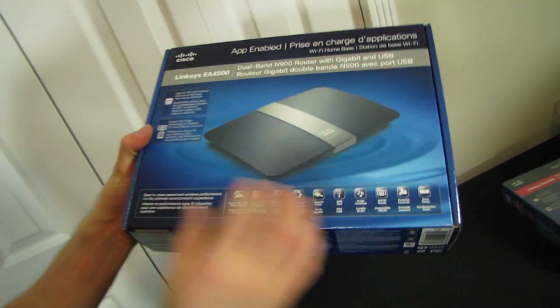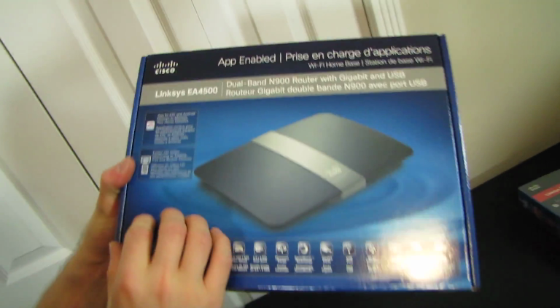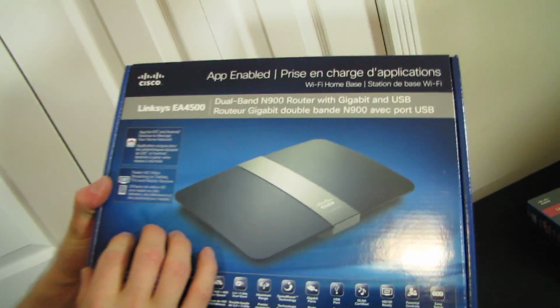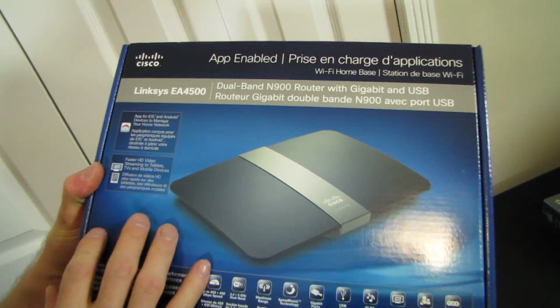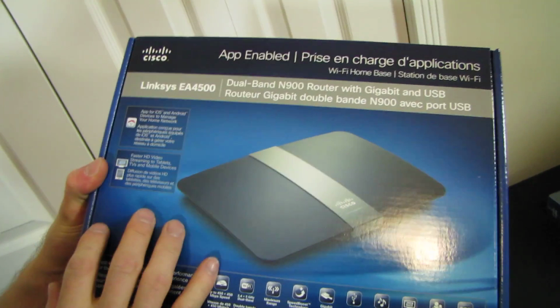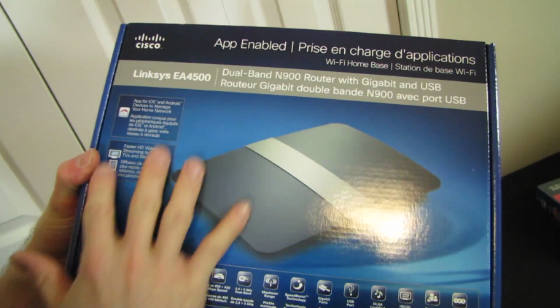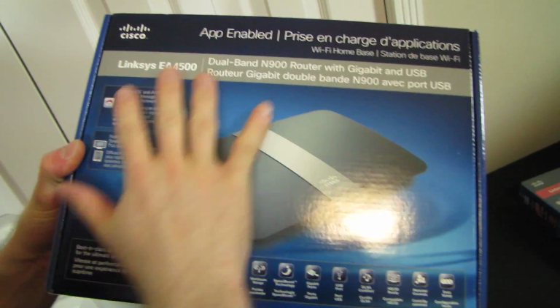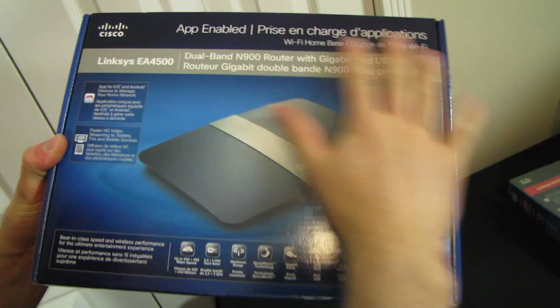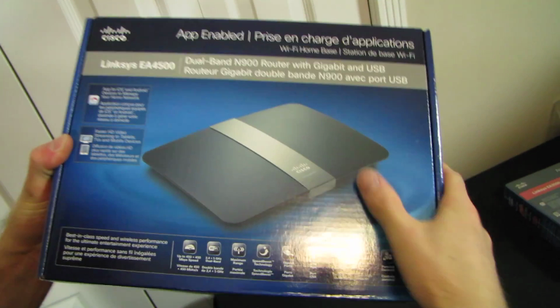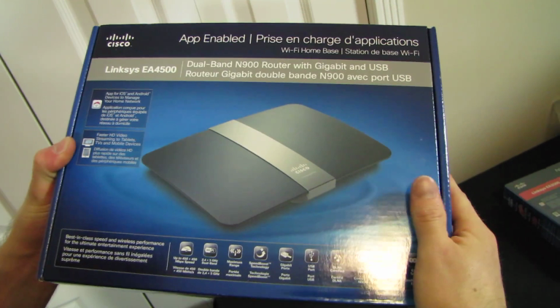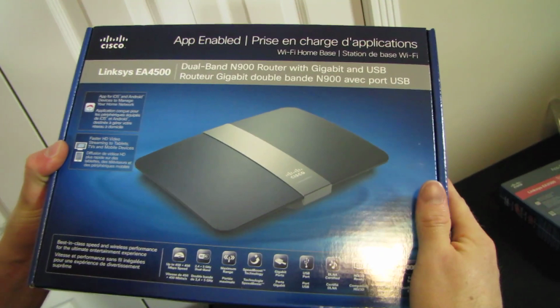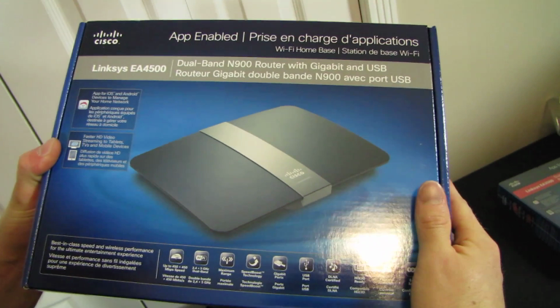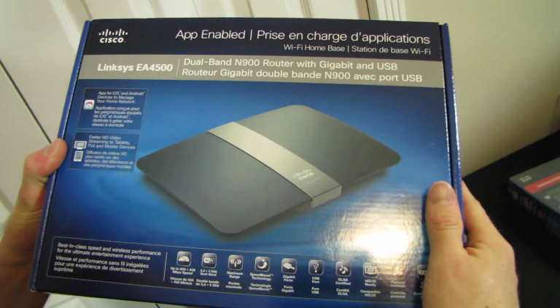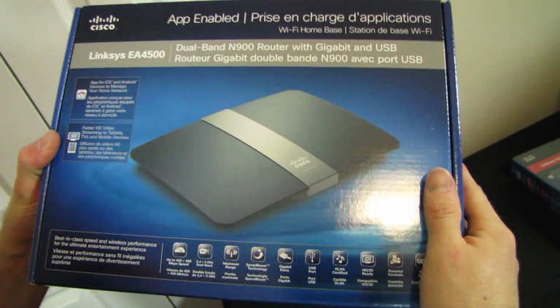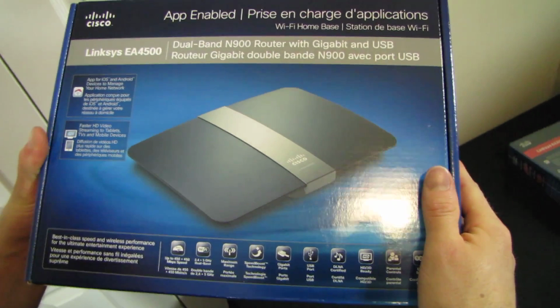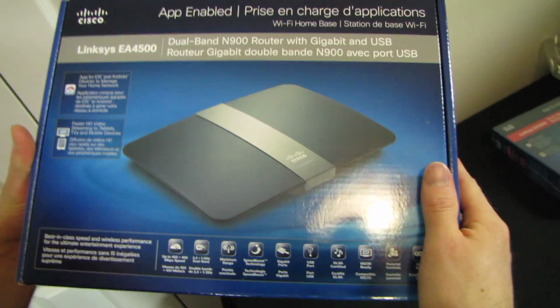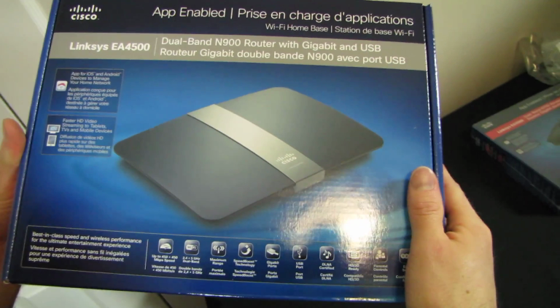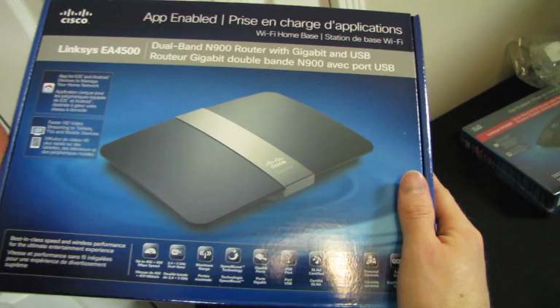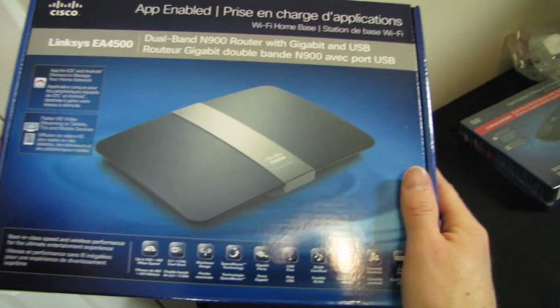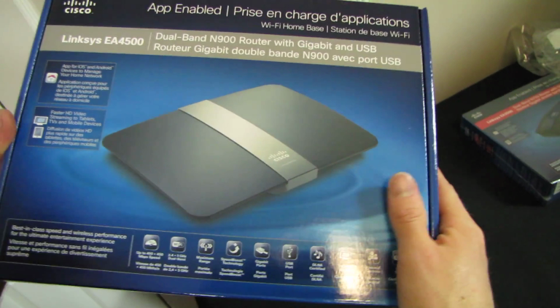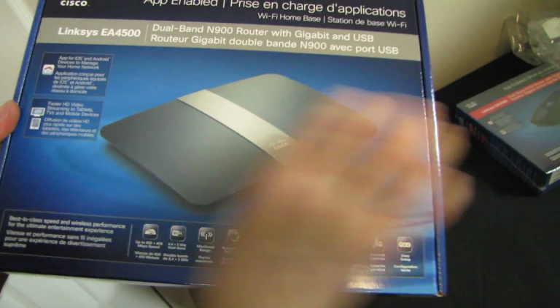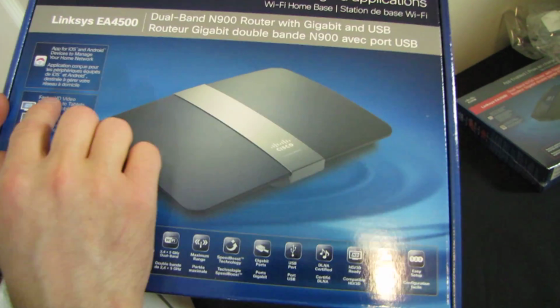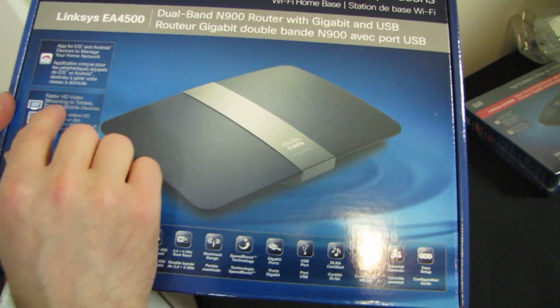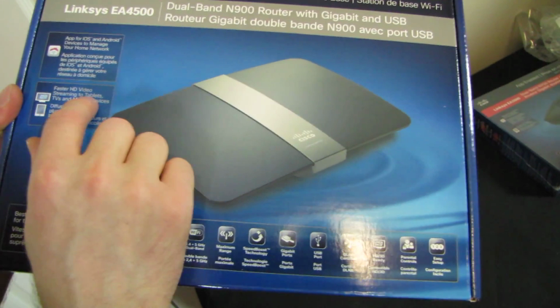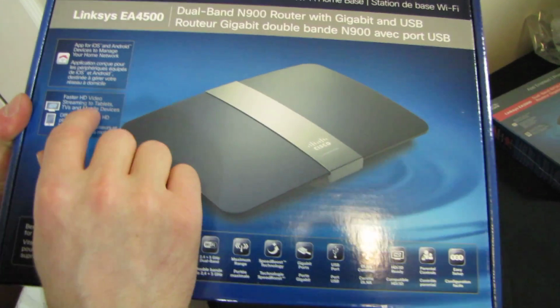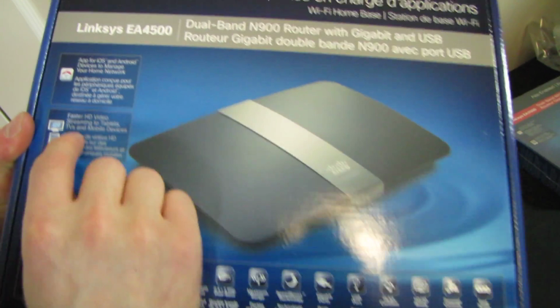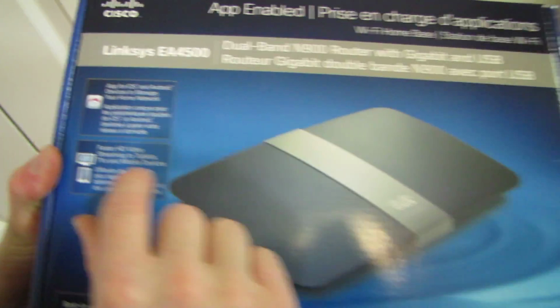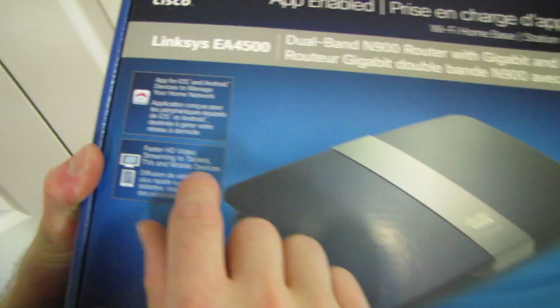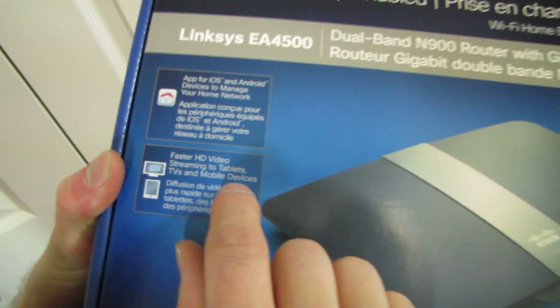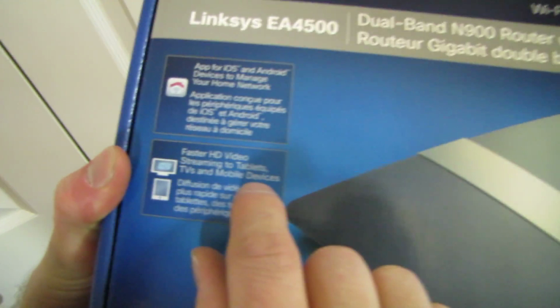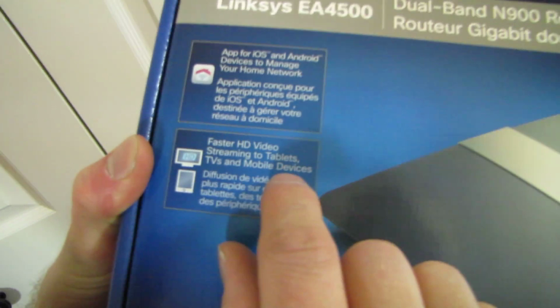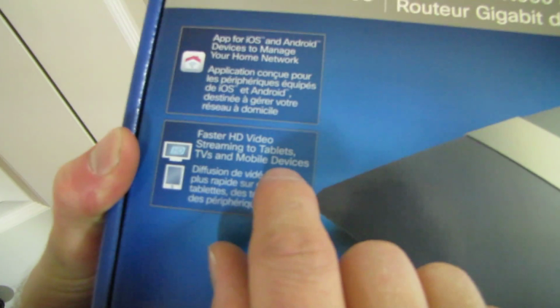What else makes this the premium, biggest, baddest one? Faster HD streaming to tablets, TVs, and mobile devices.